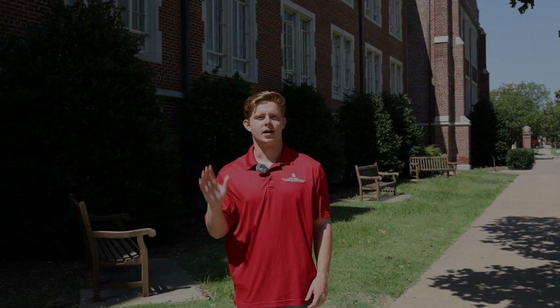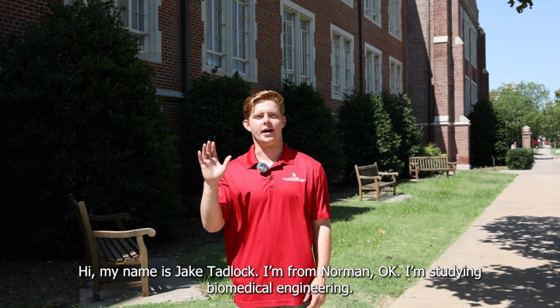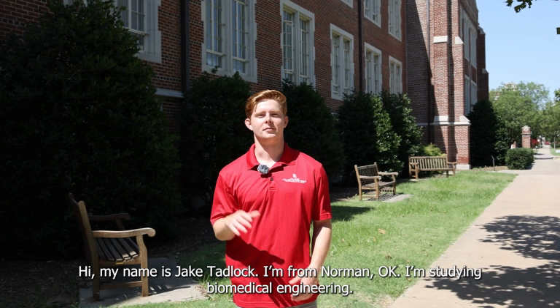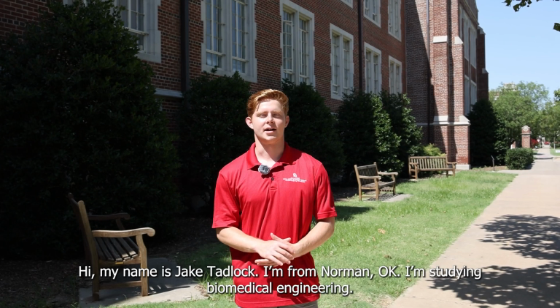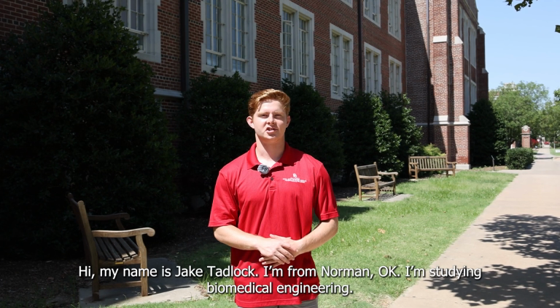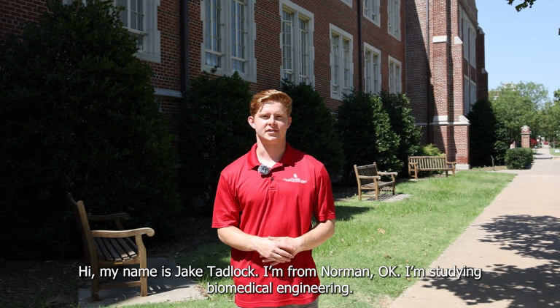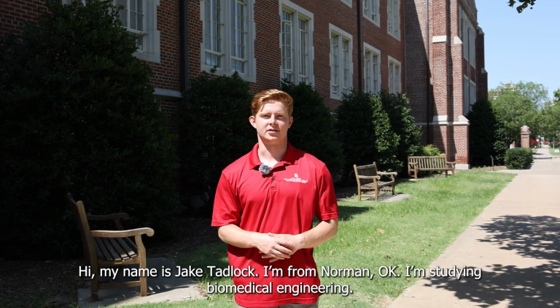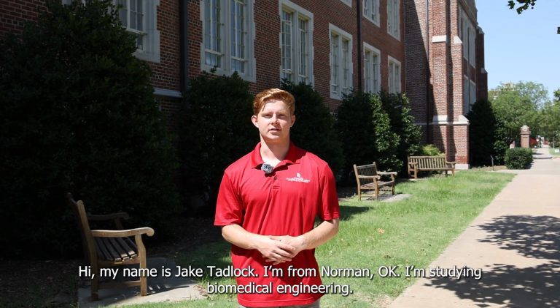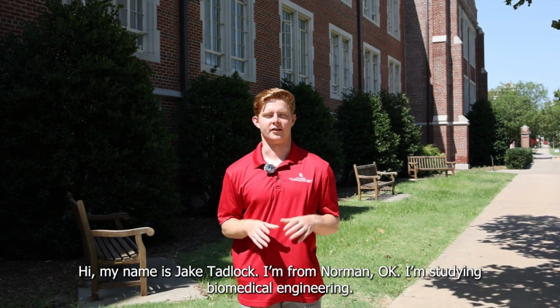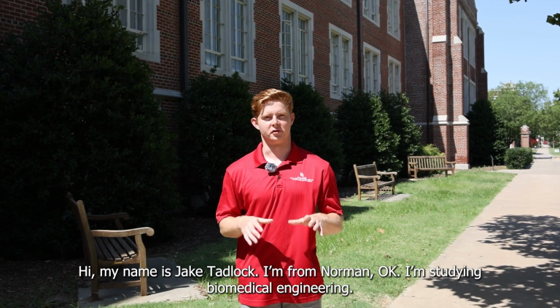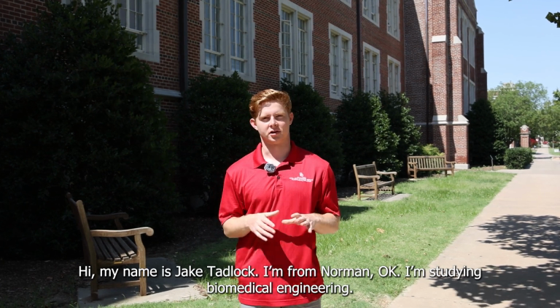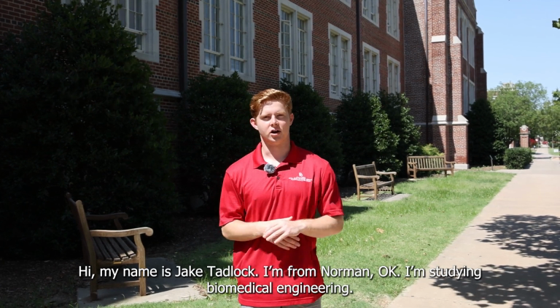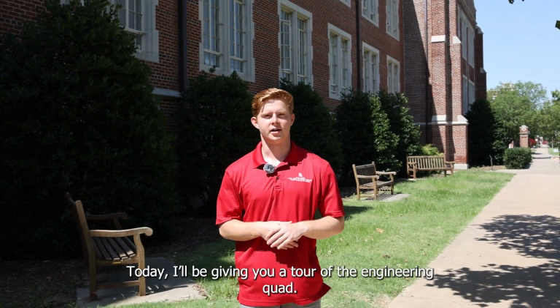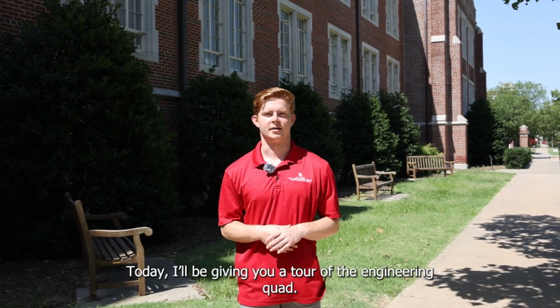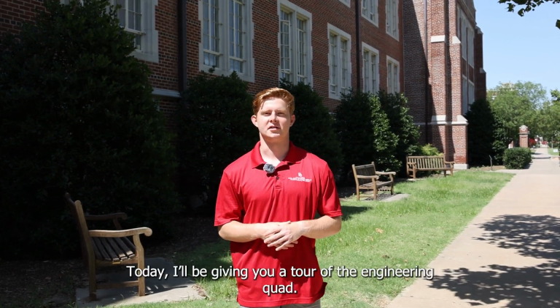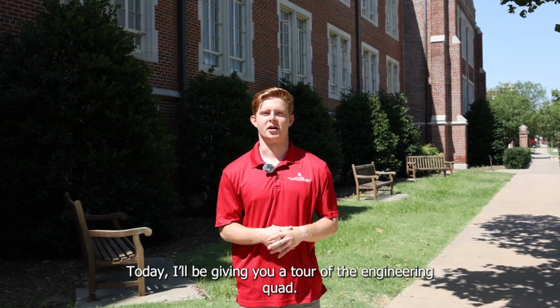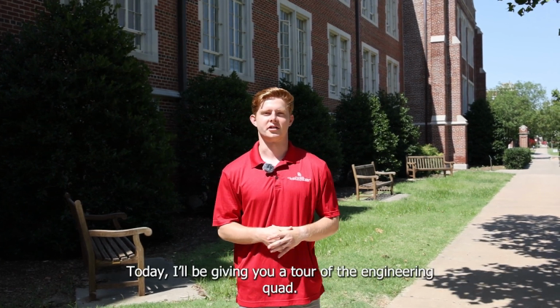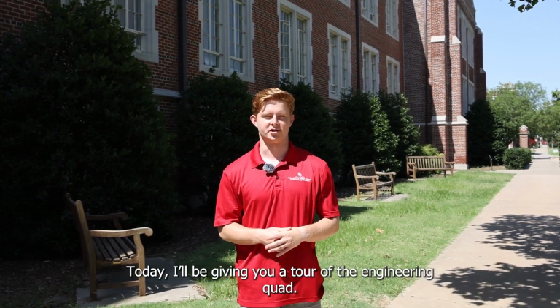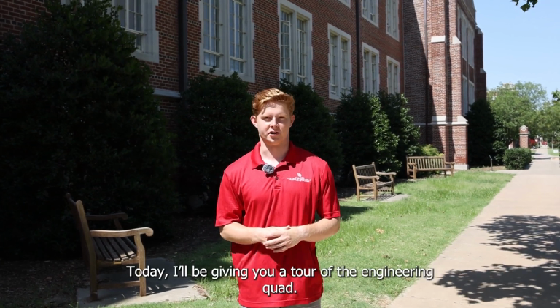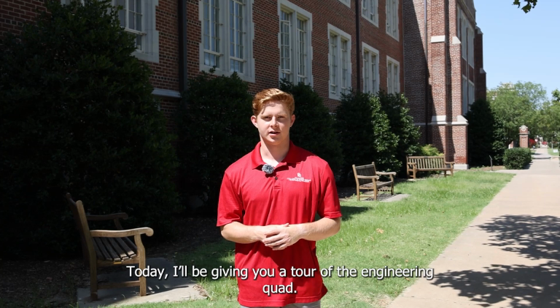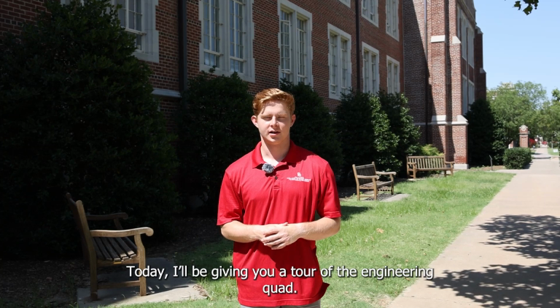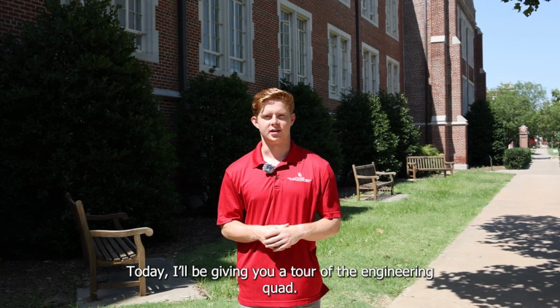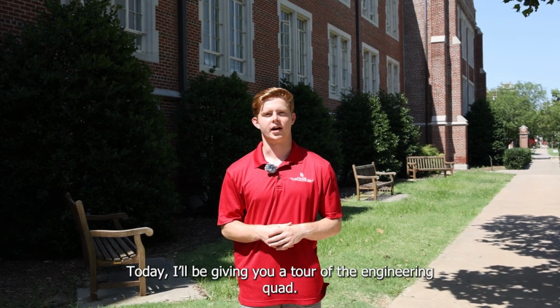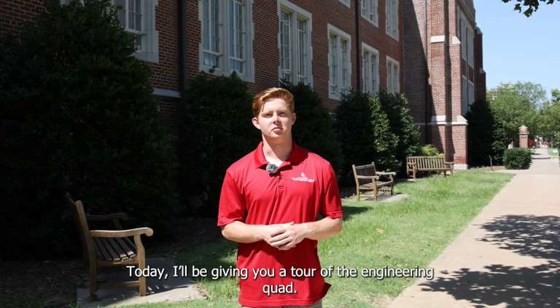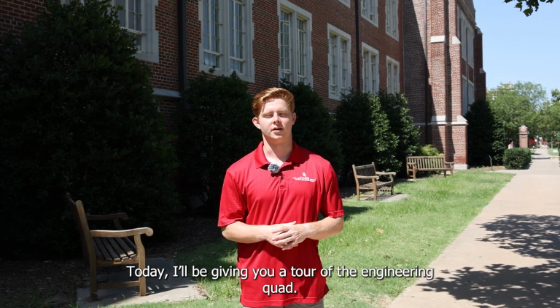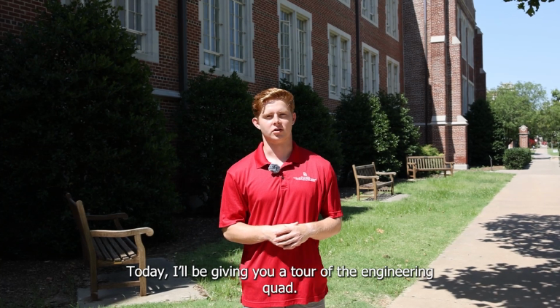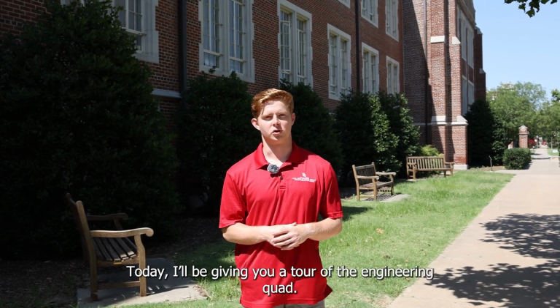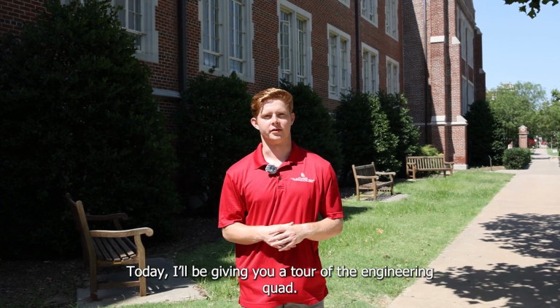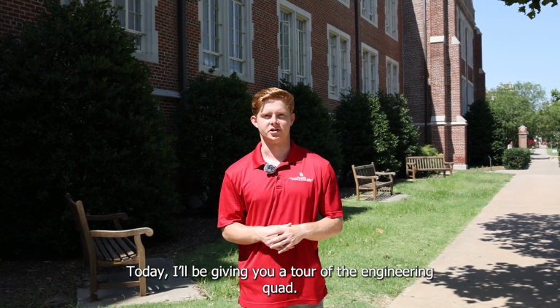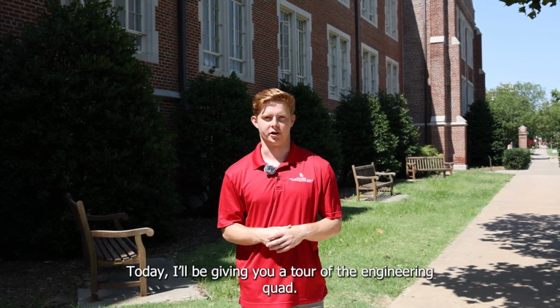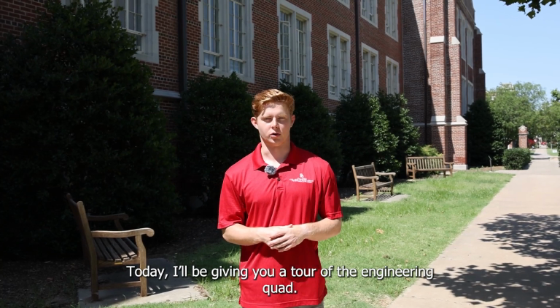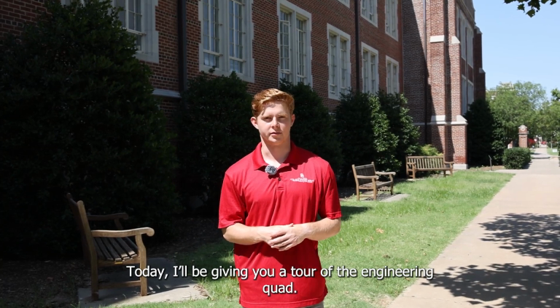Hi, my name is Jake Tadlock. I'm from Norman, Oklahoma. I'm studying biomedical engineering. Today I'll be giving you a tour of the engineering quad.